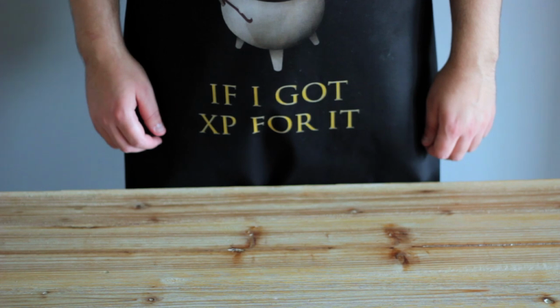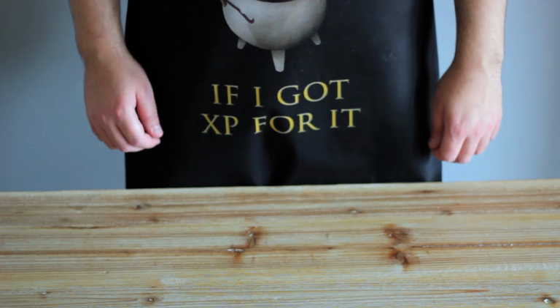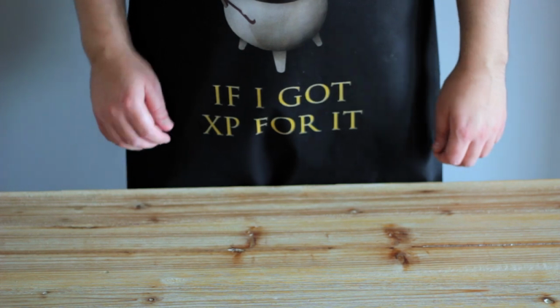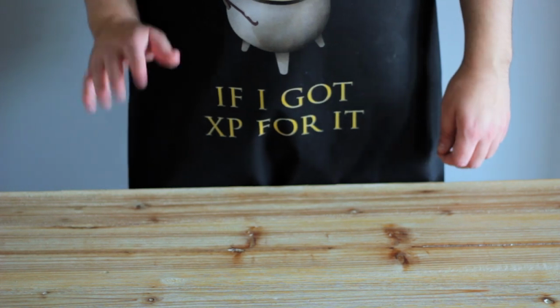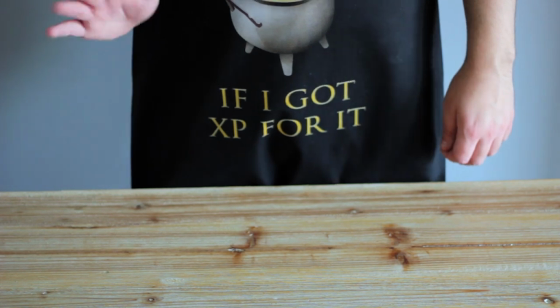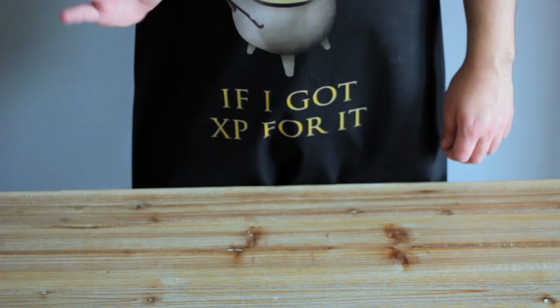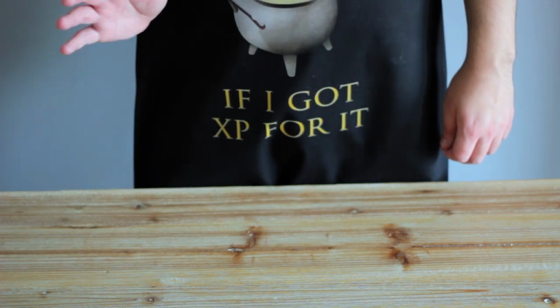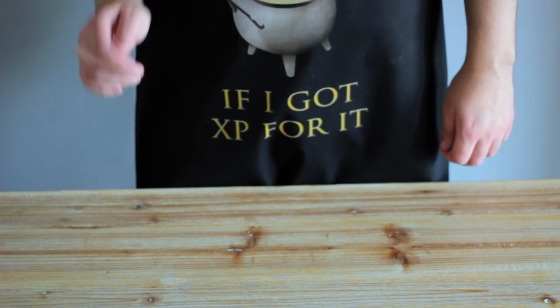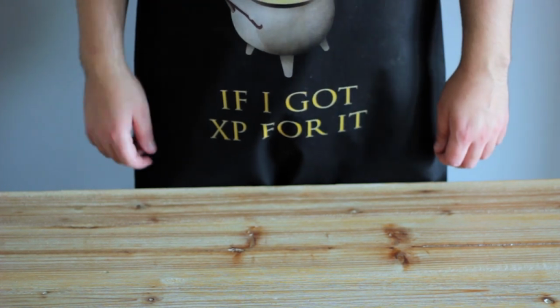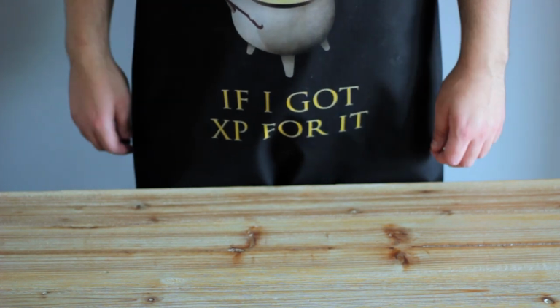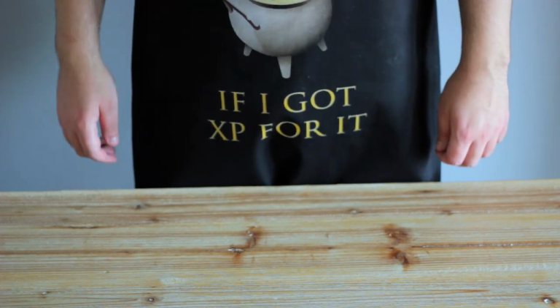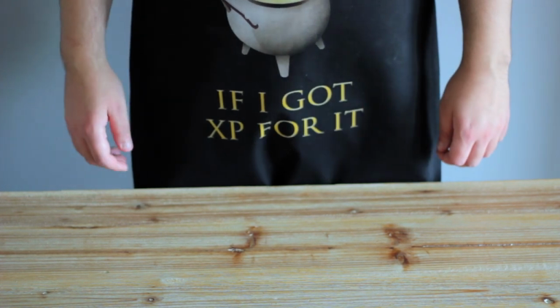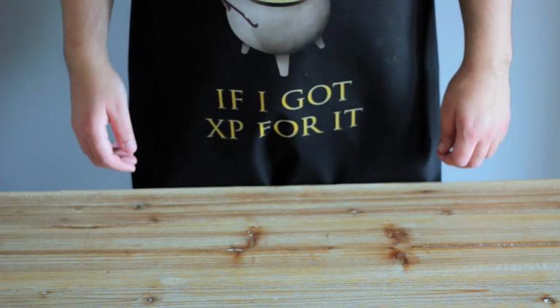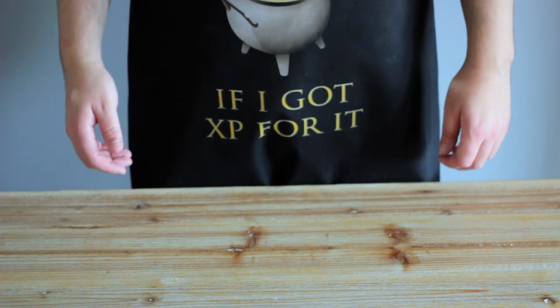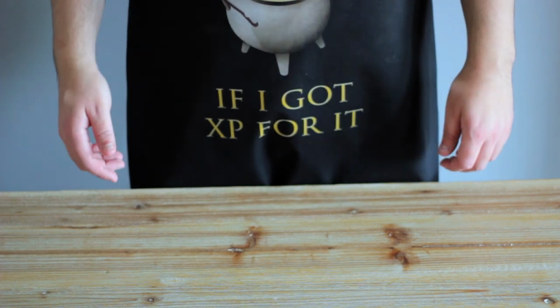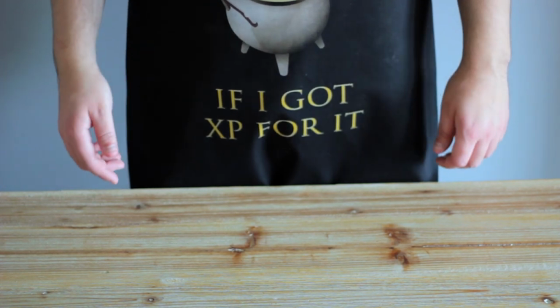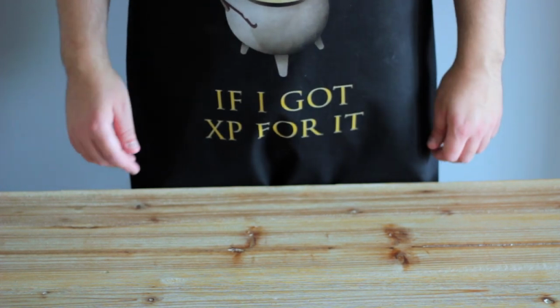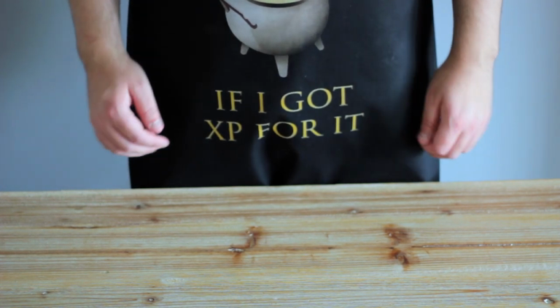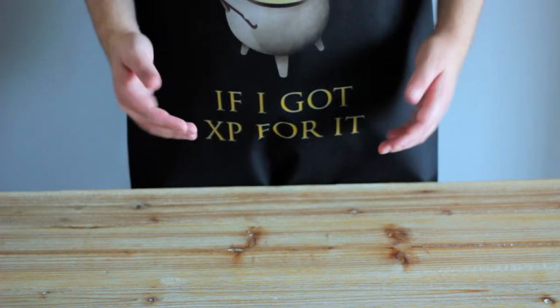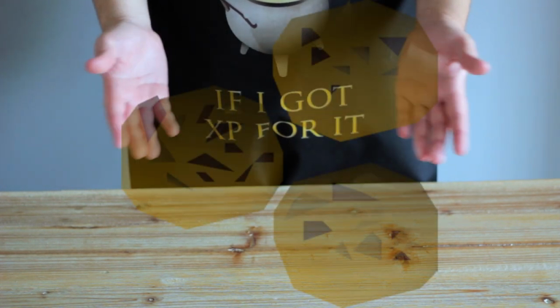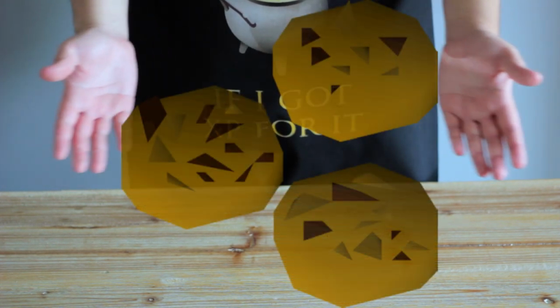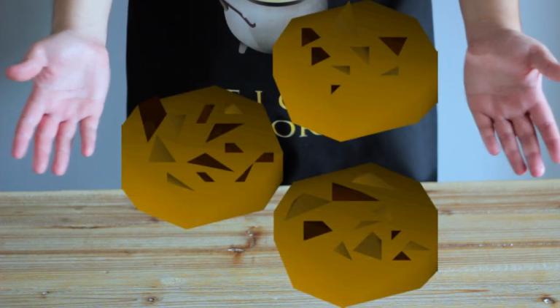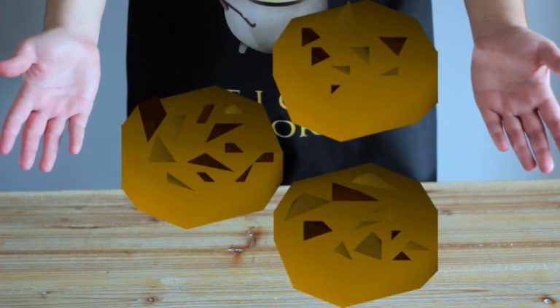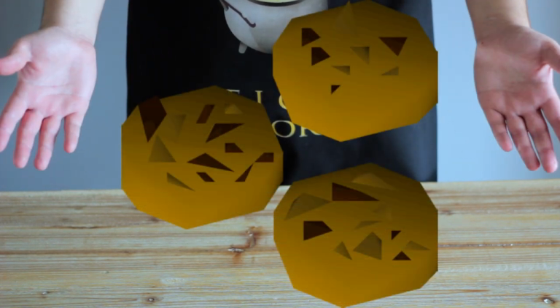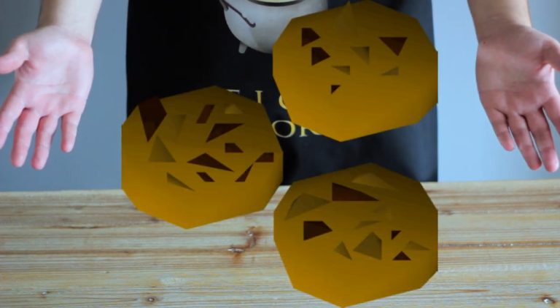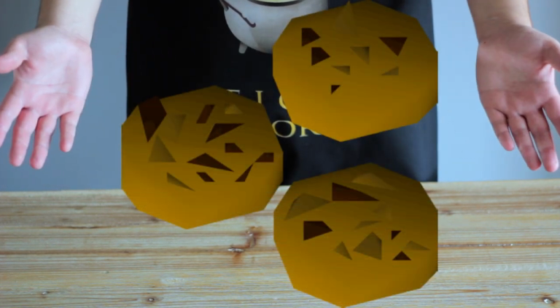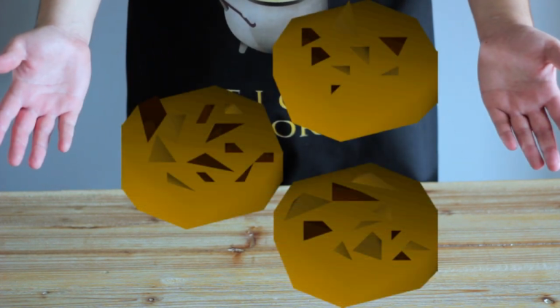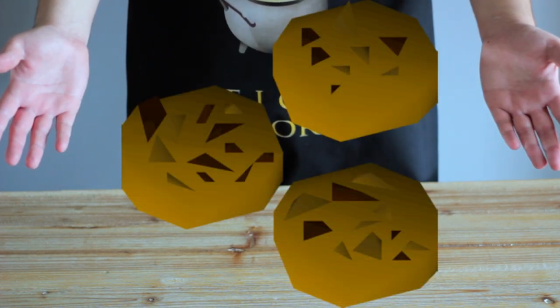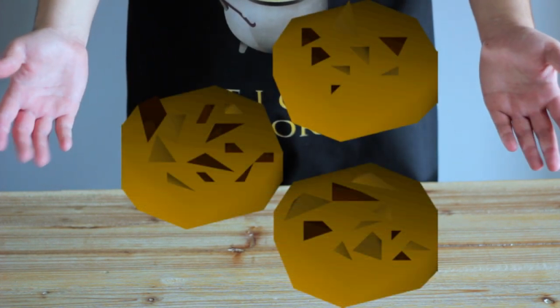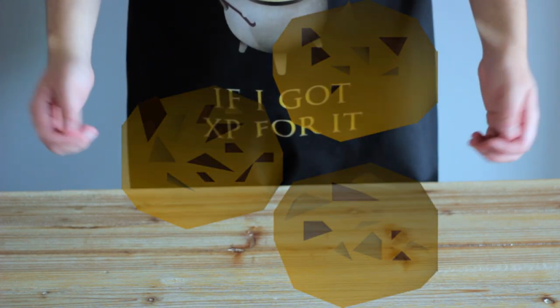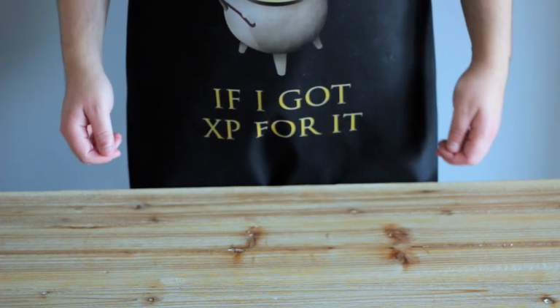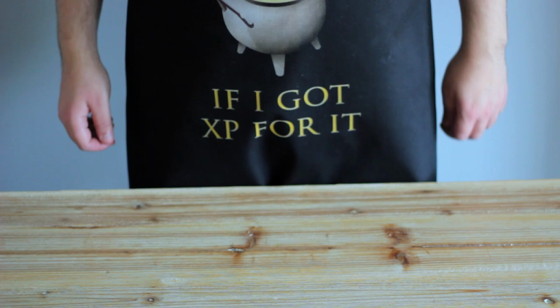Hey guys, I'm the Cook's Assistant, and today we're going to be making the Choc Chip Crunchies from RuneScape.